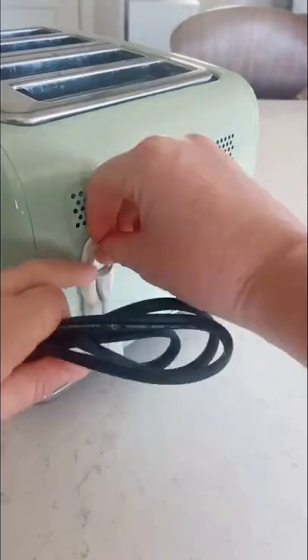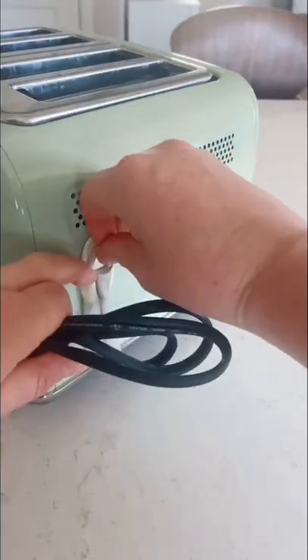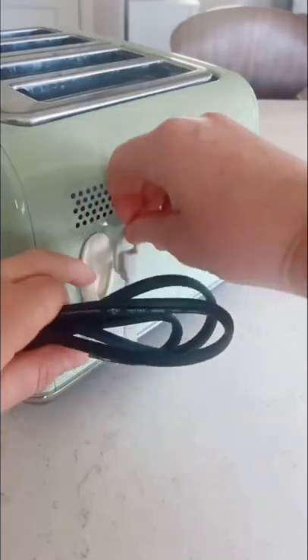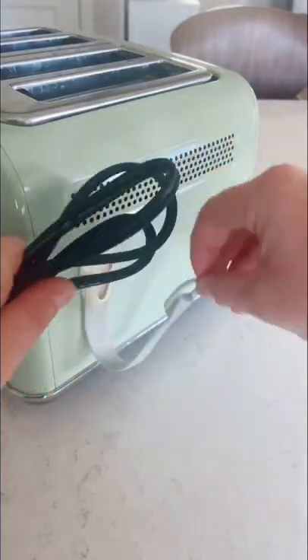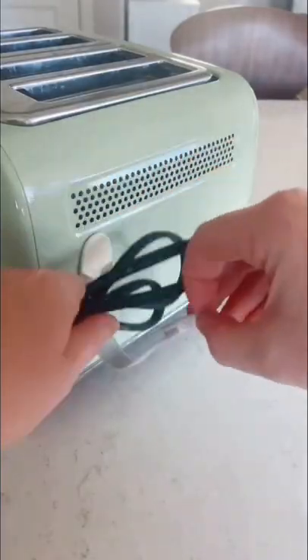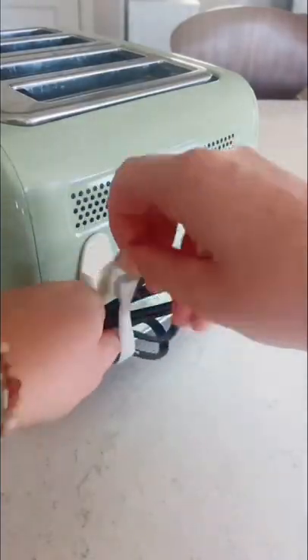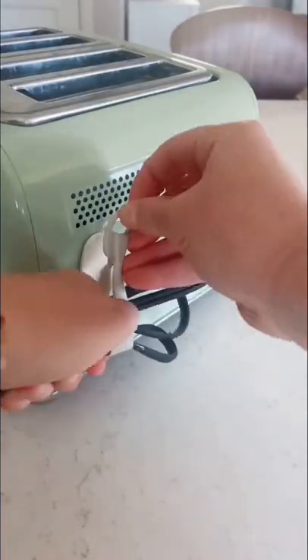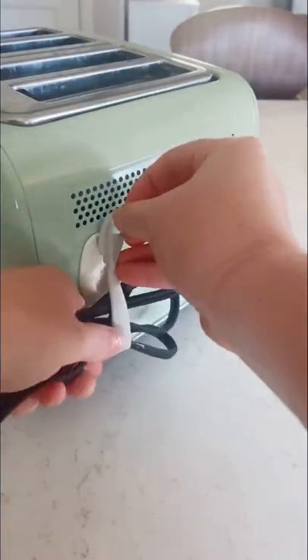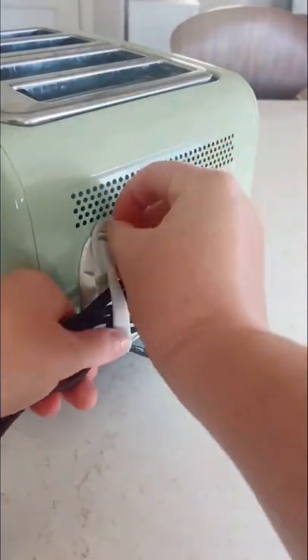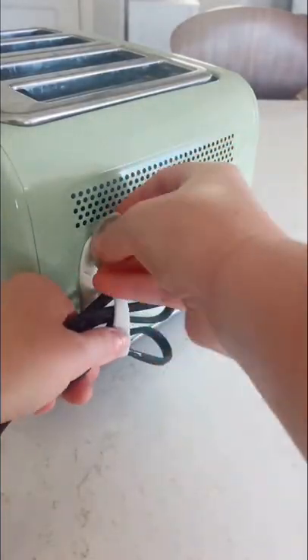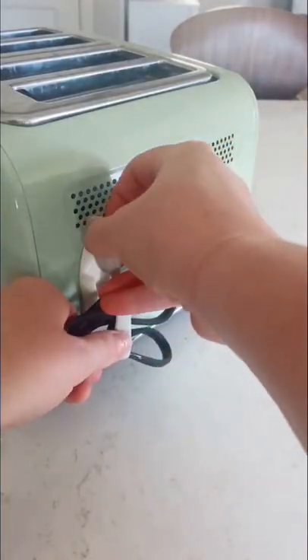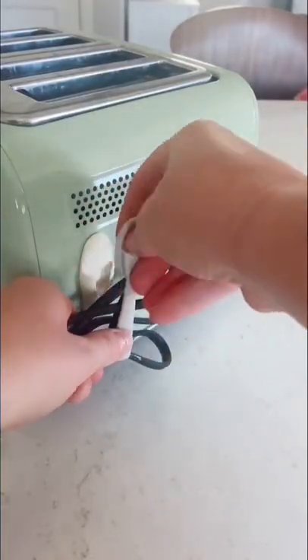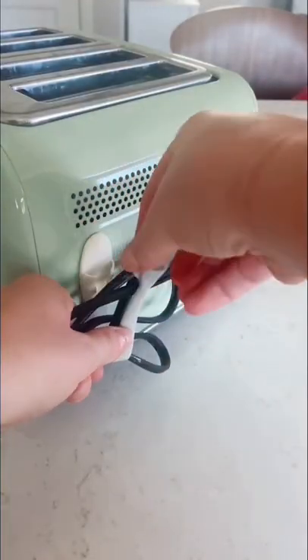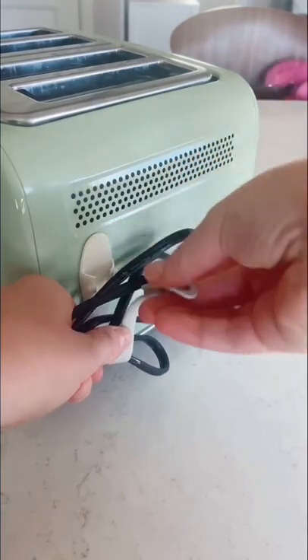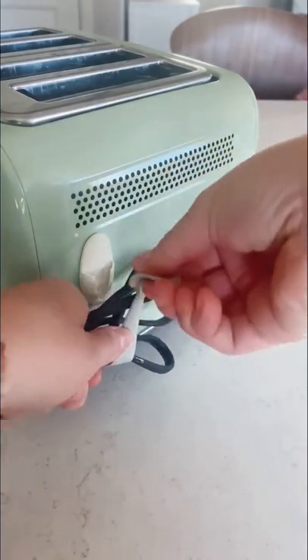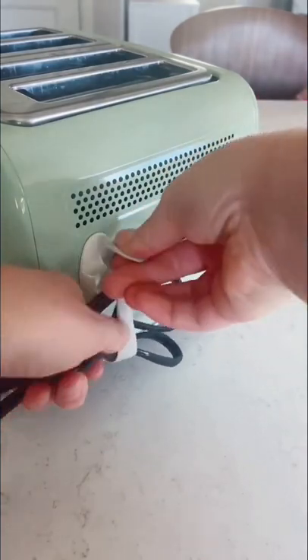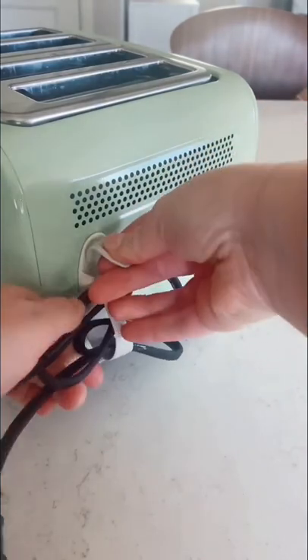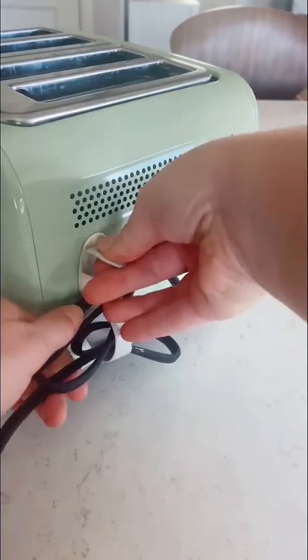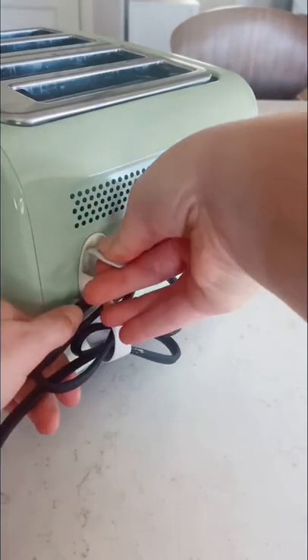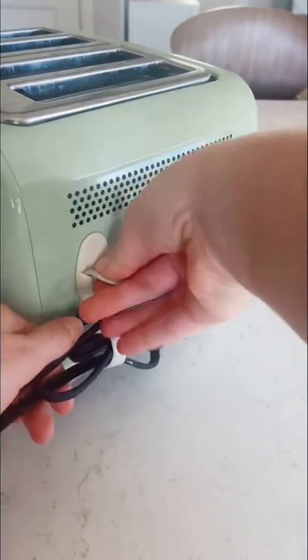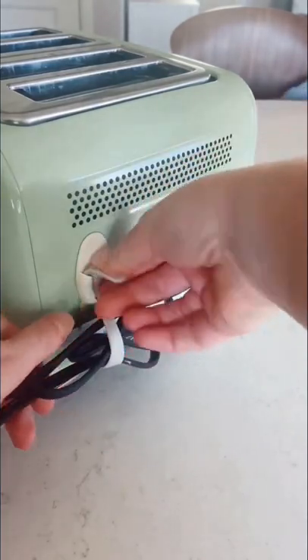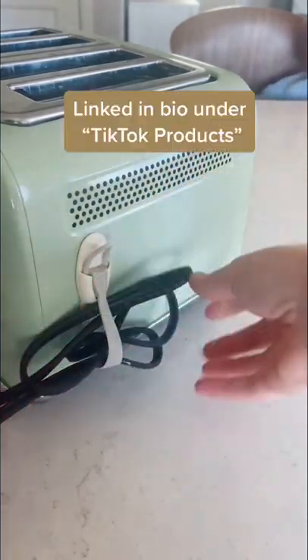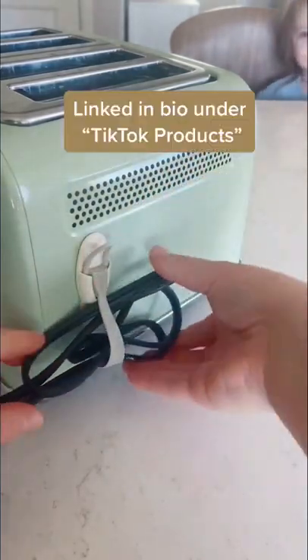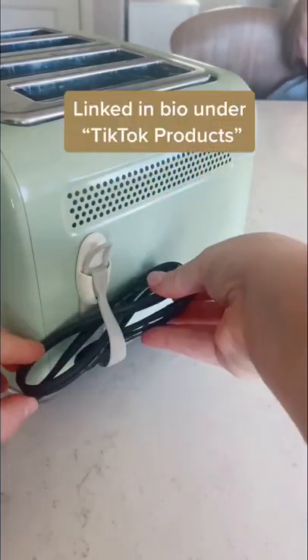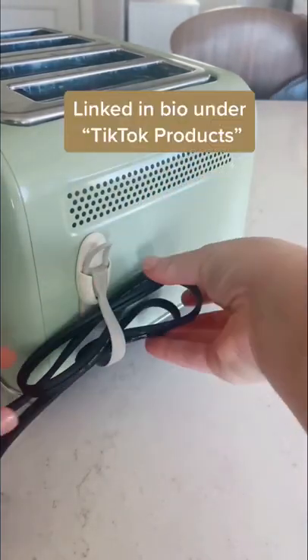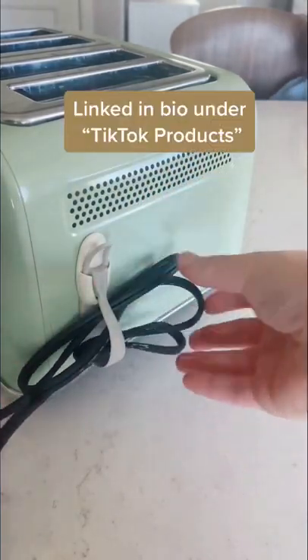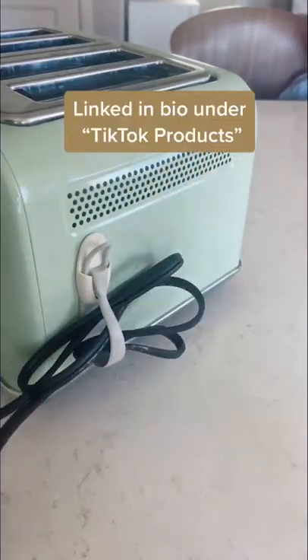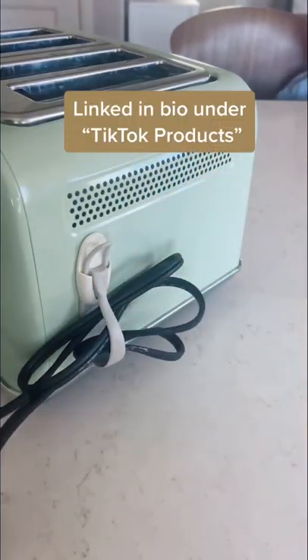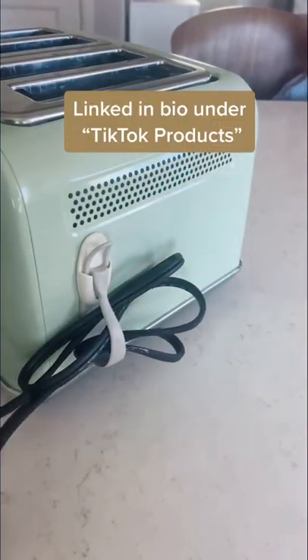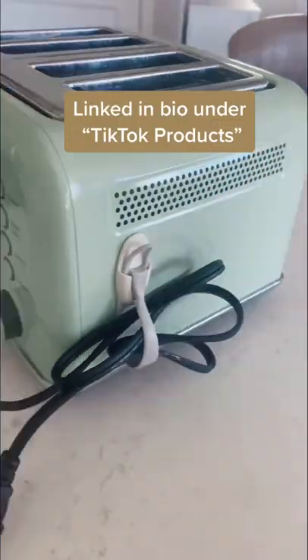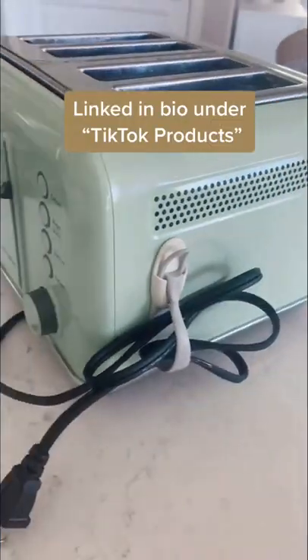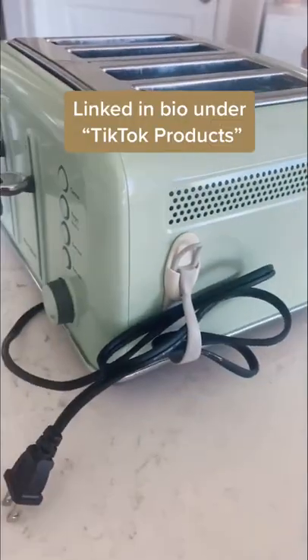Keeps things a little bit more organized. It's great for your toaster, blender, crock pot, or any kitchen appliance that has a cord.